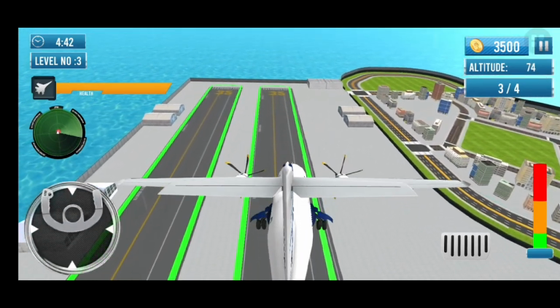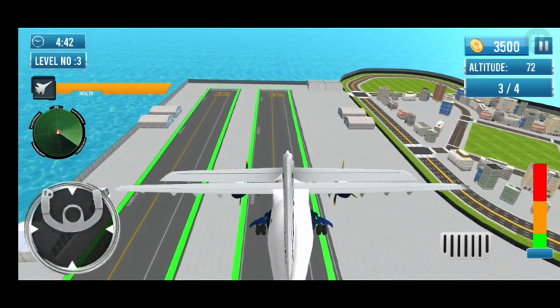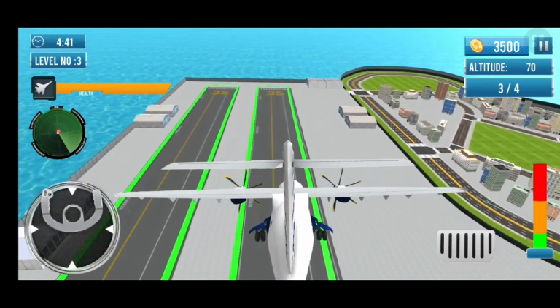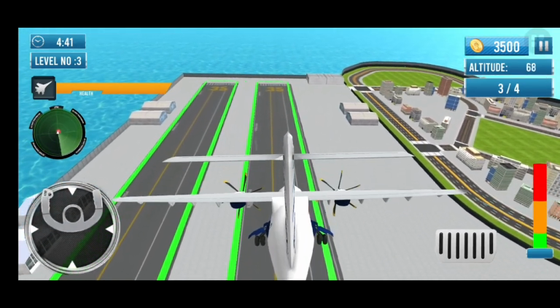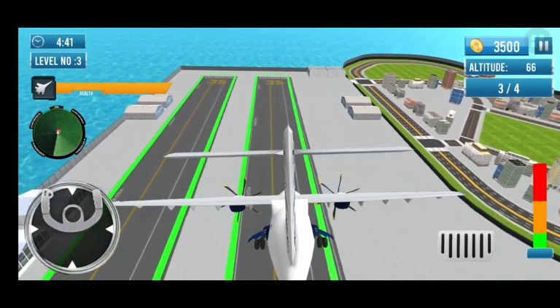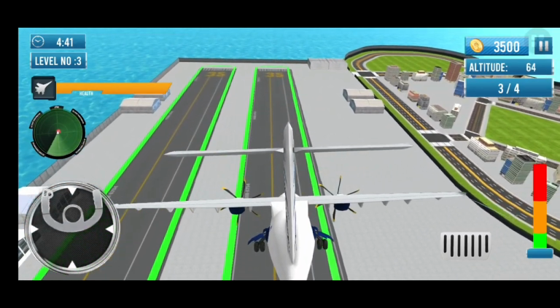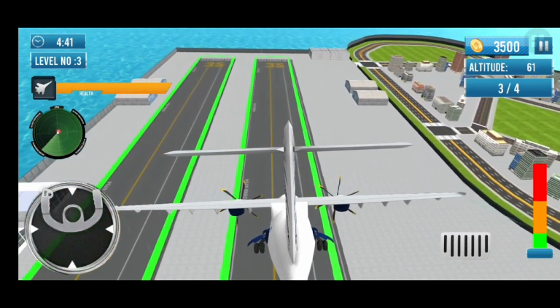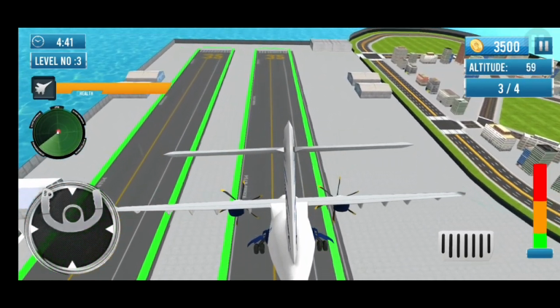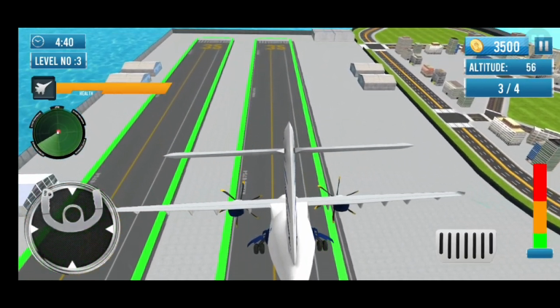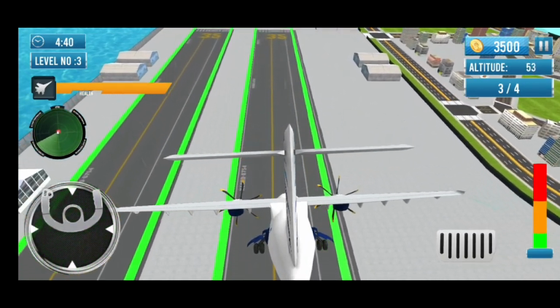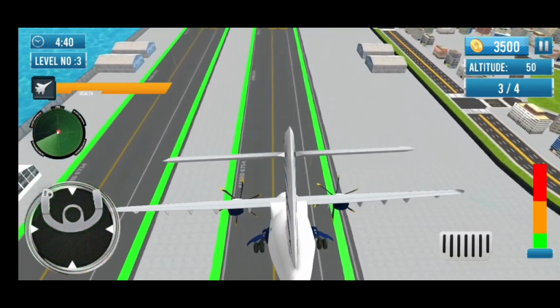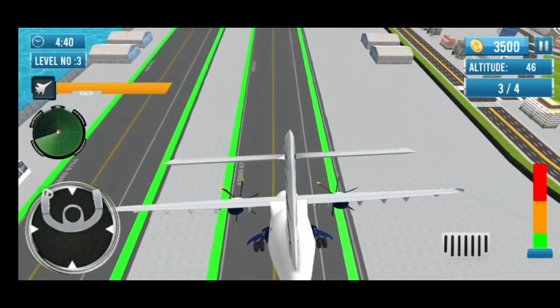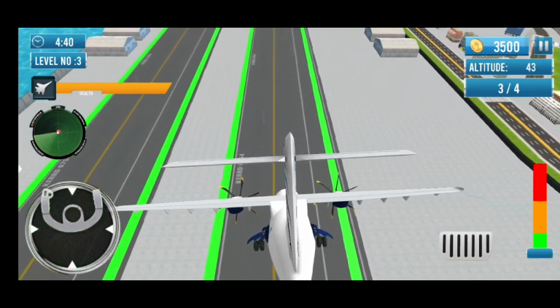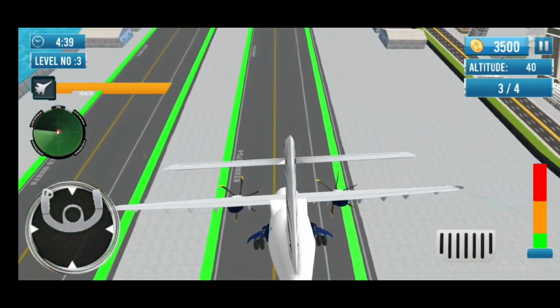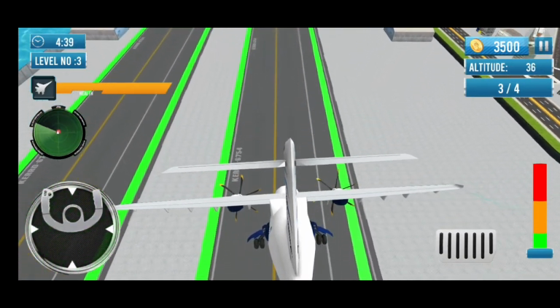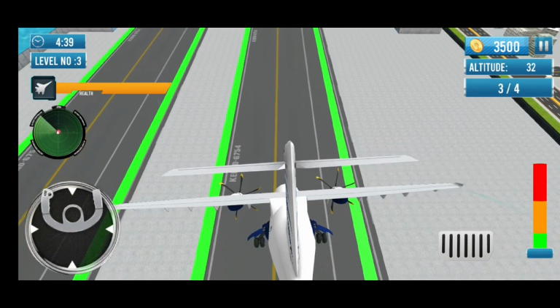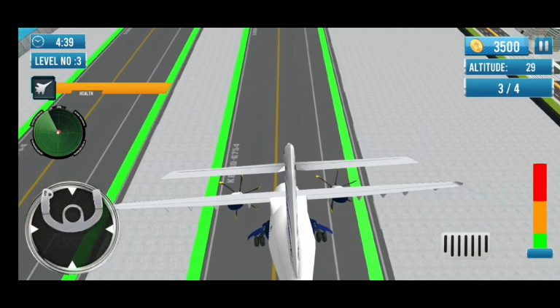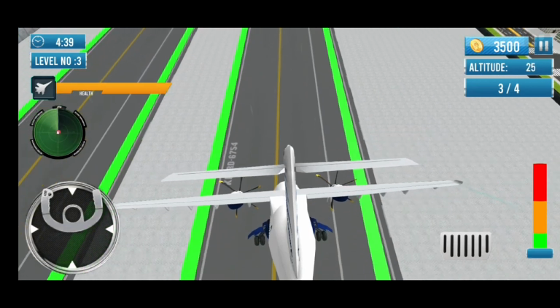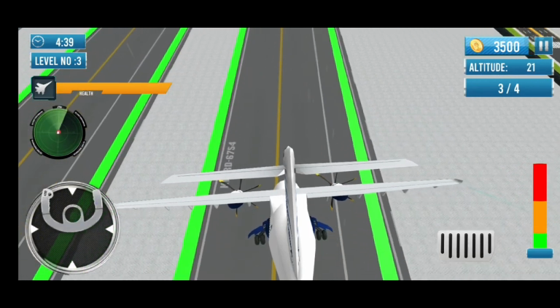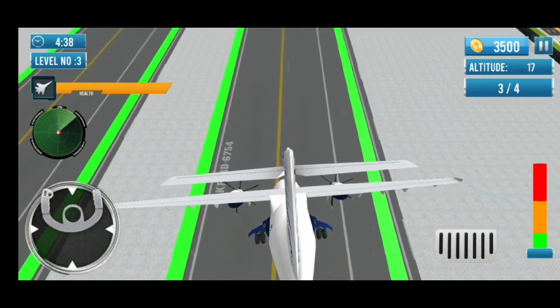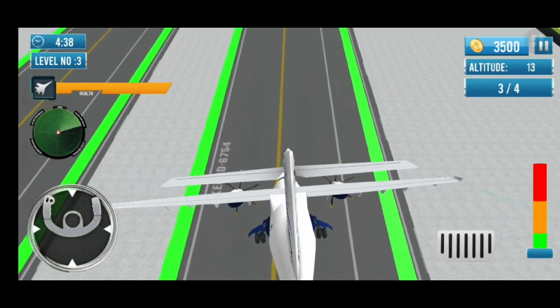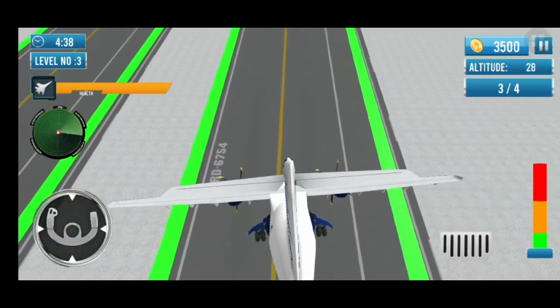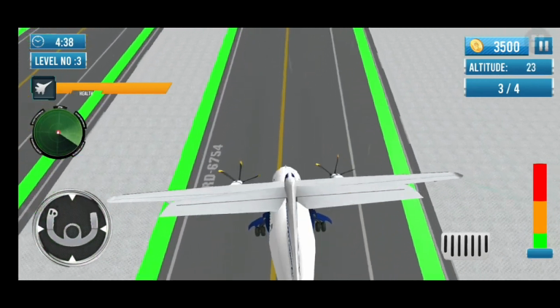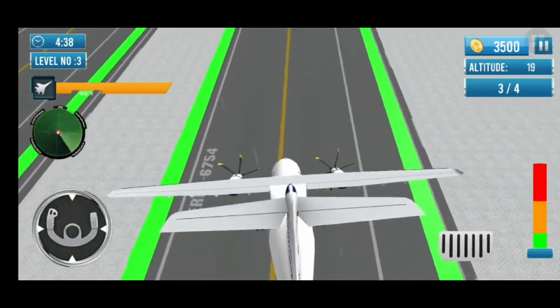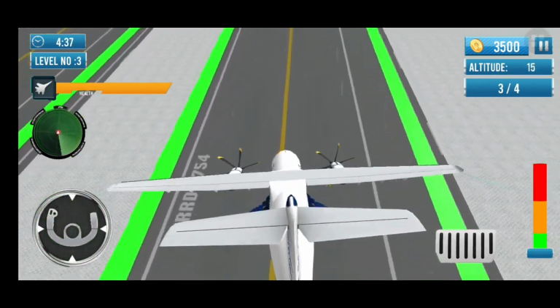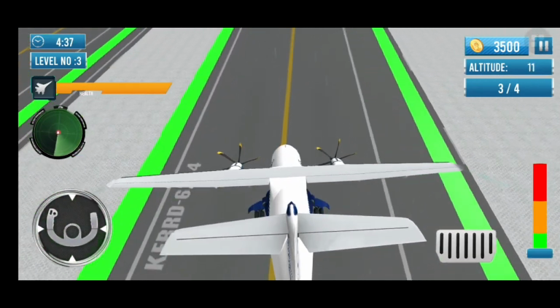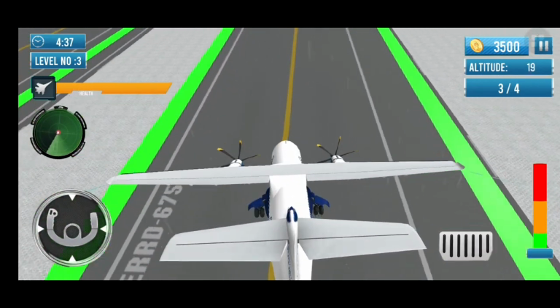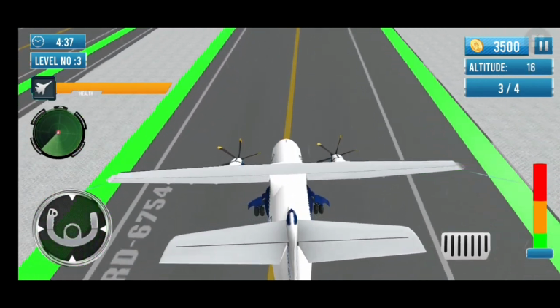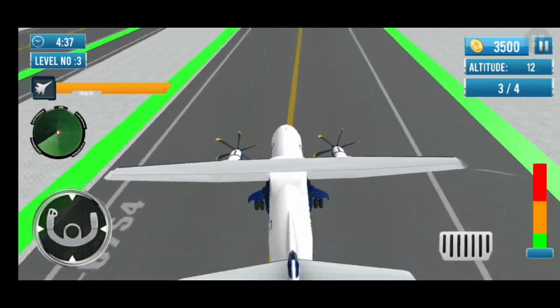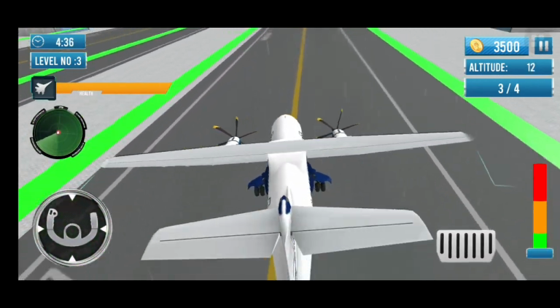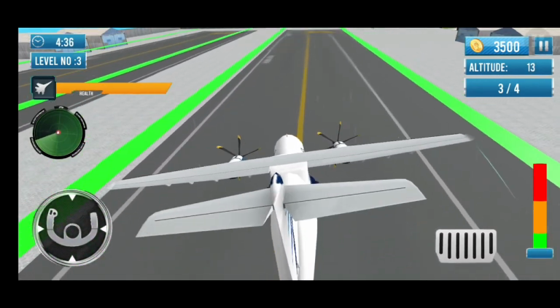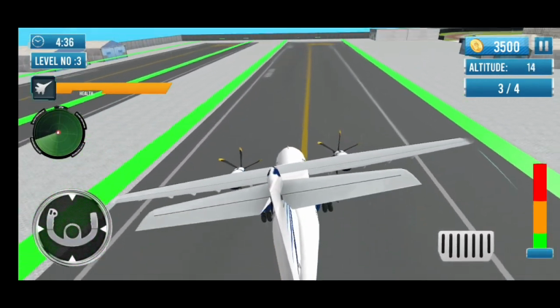Wind at 320 degrees at 6, temperature 5.3, altimeter 3000. I was approached runway 26.